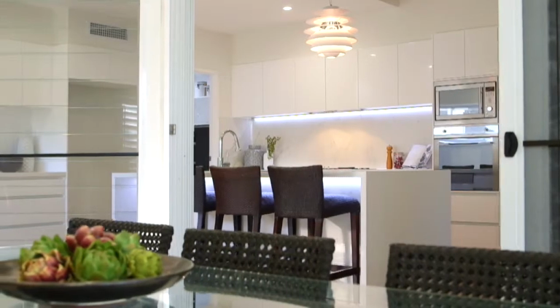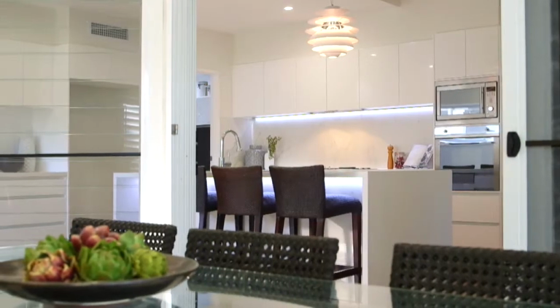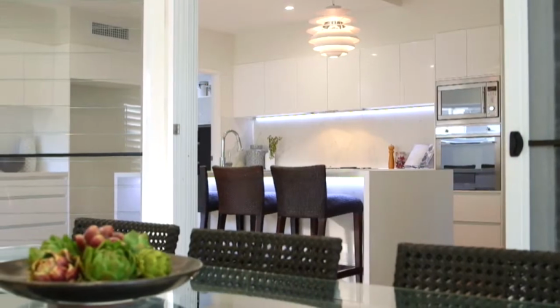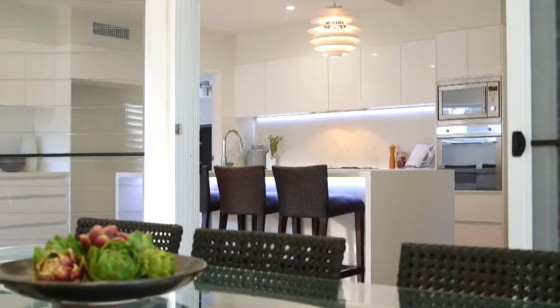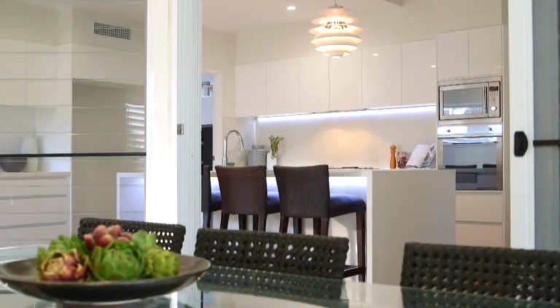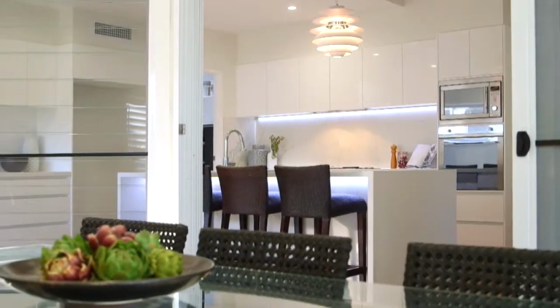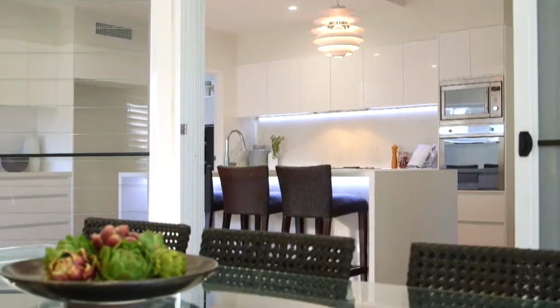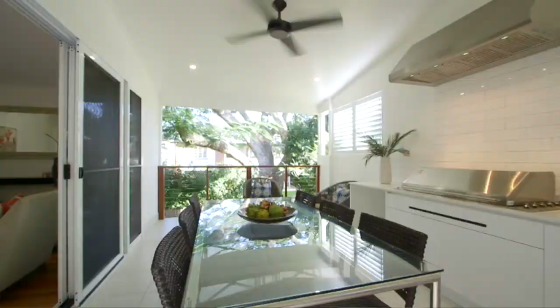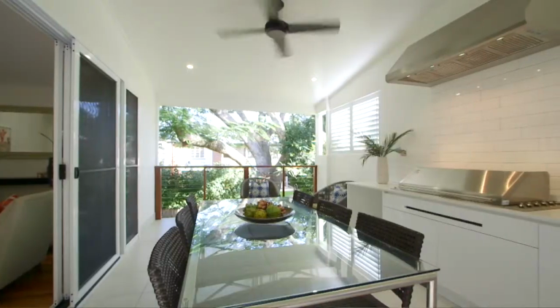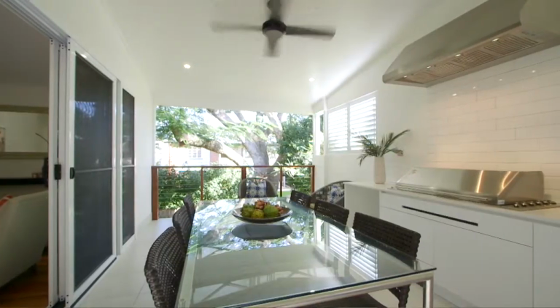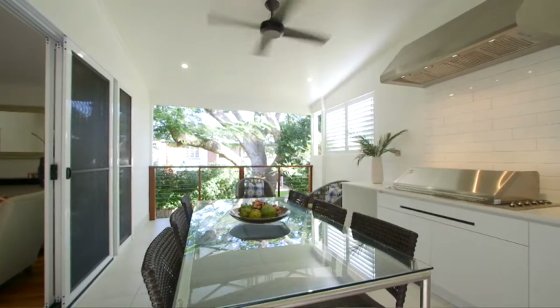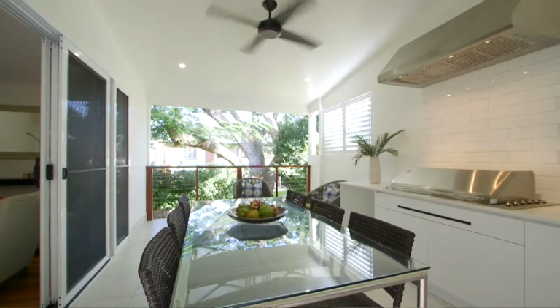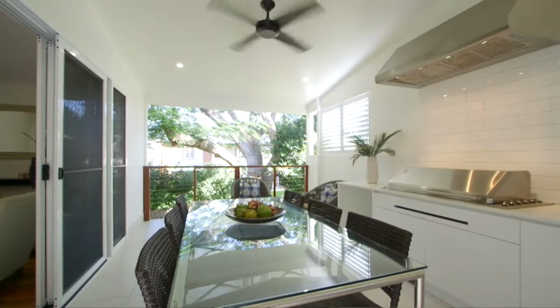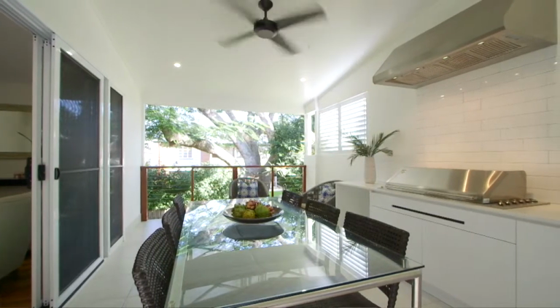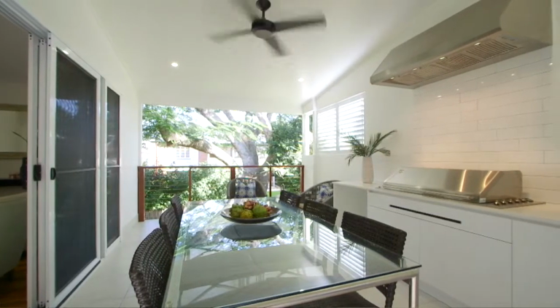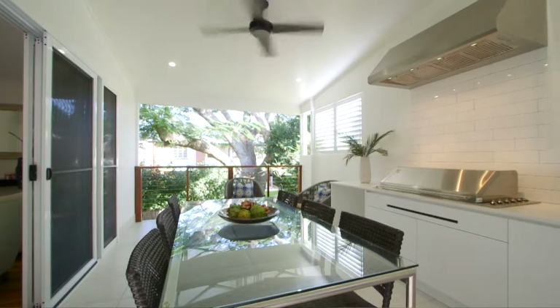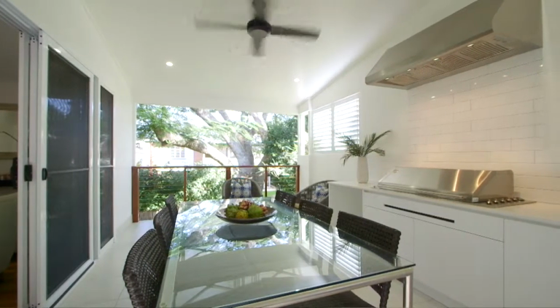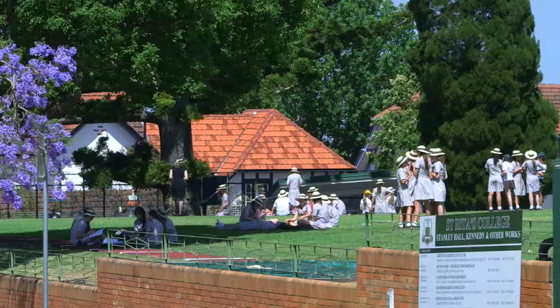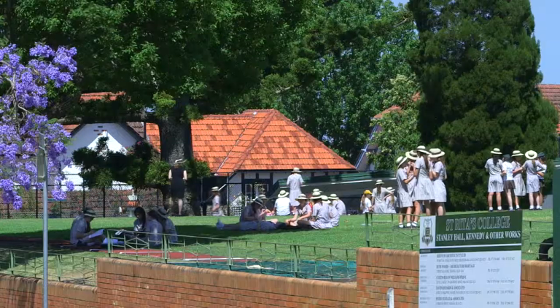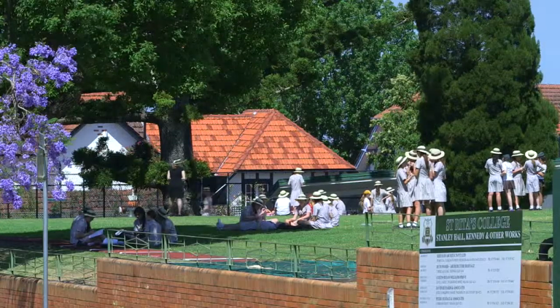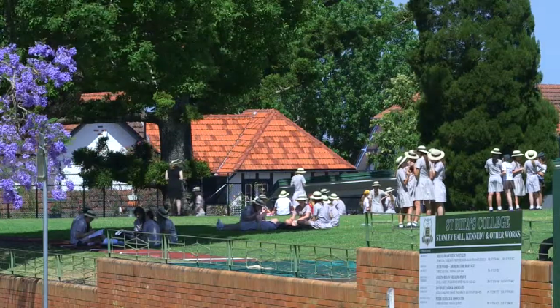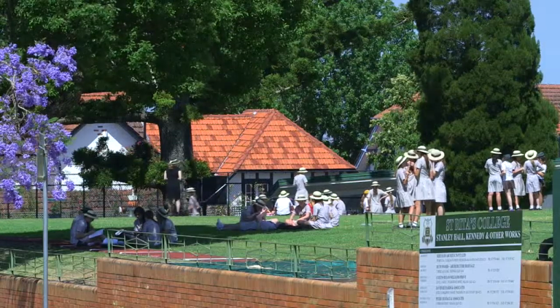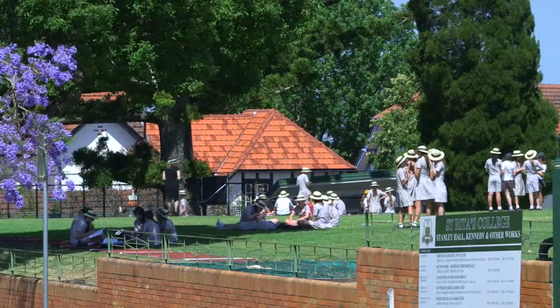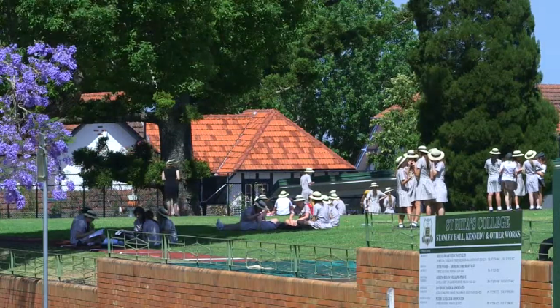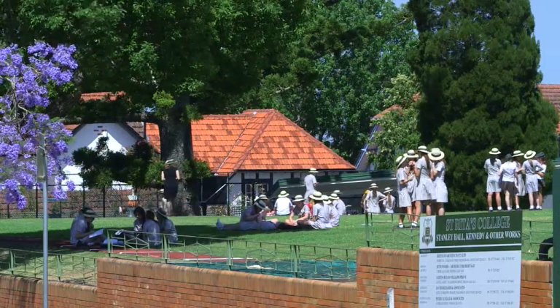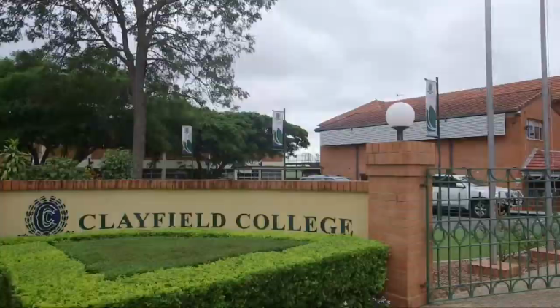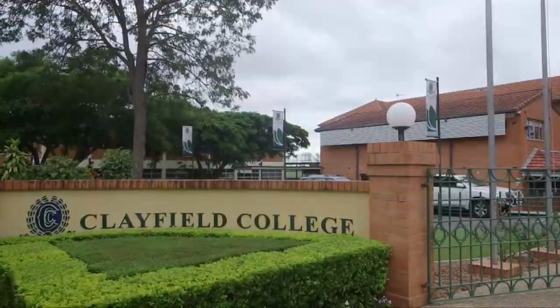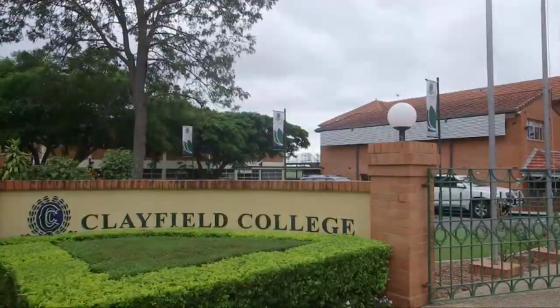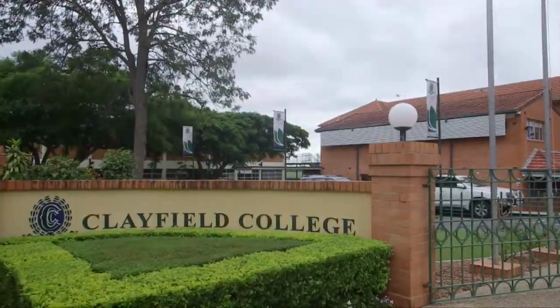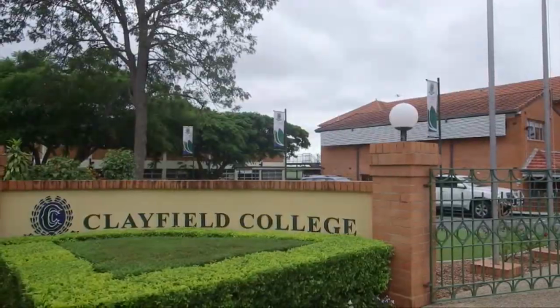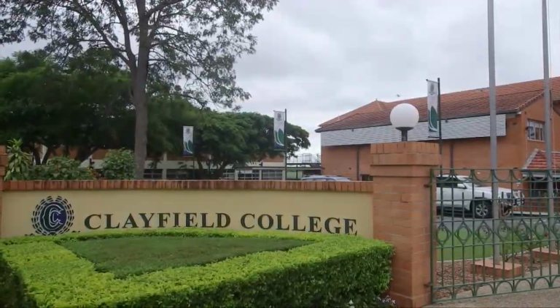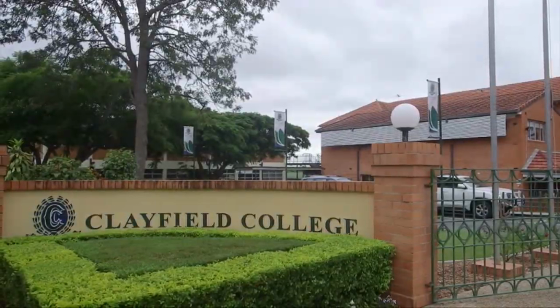This stunning home is located just 10 minutes from the CBD and within prestigious school catchments.